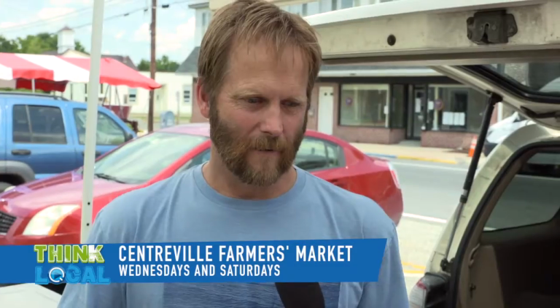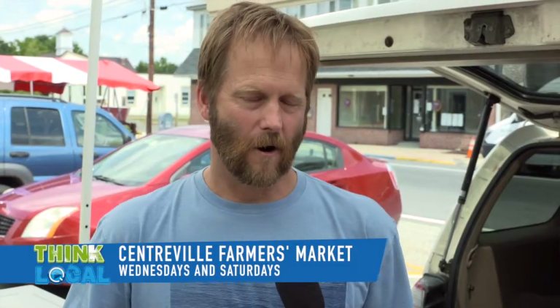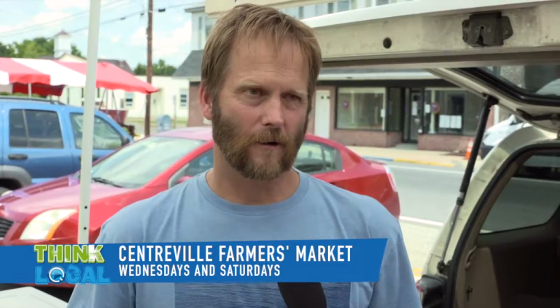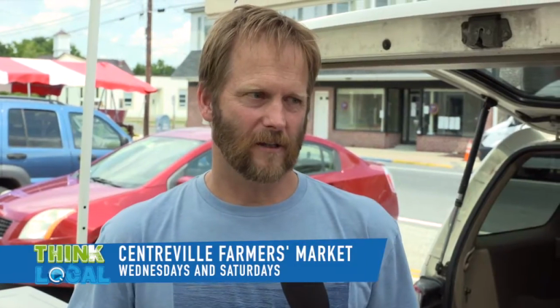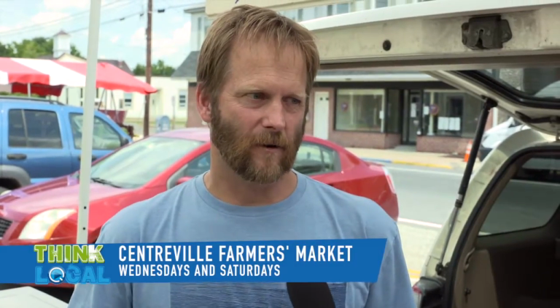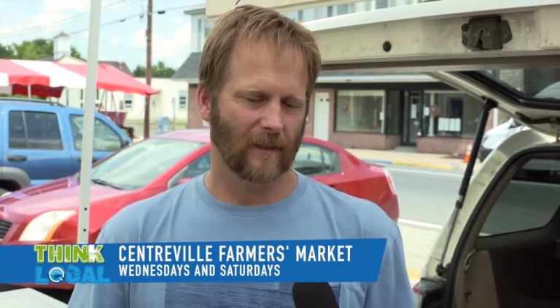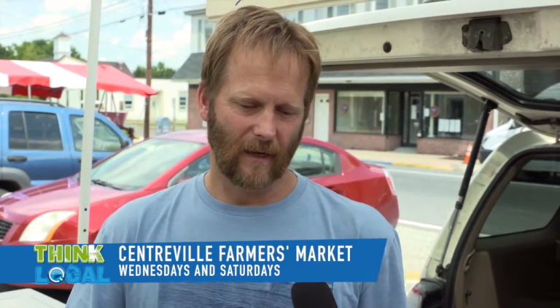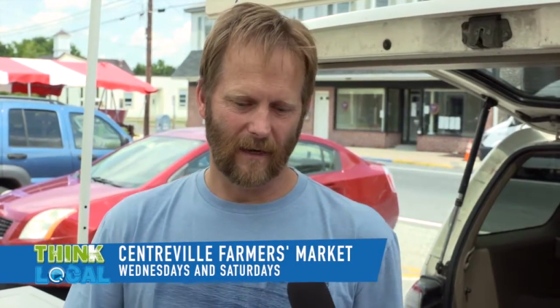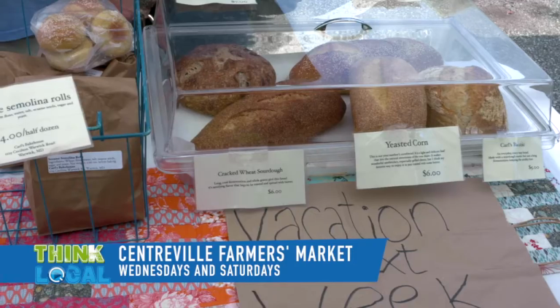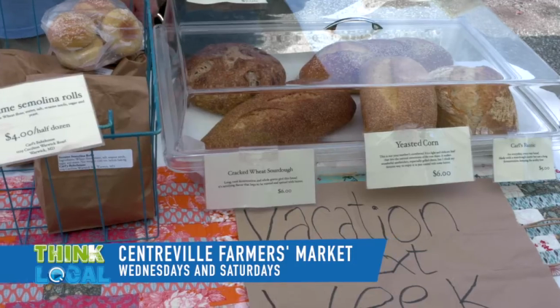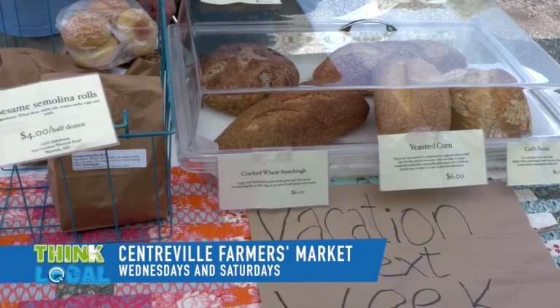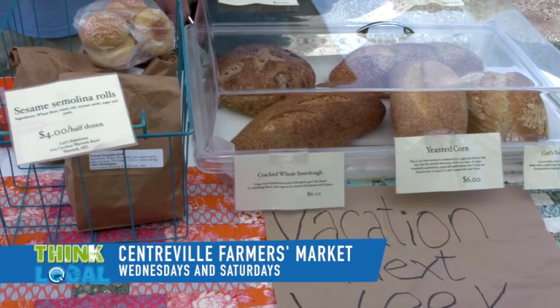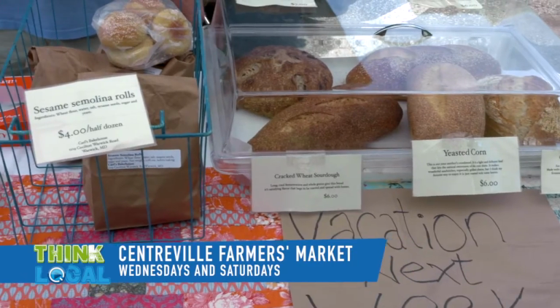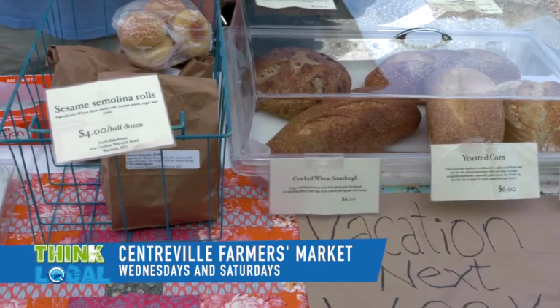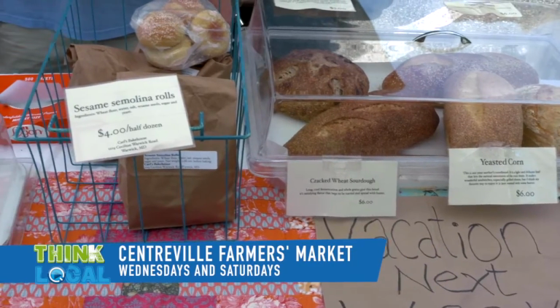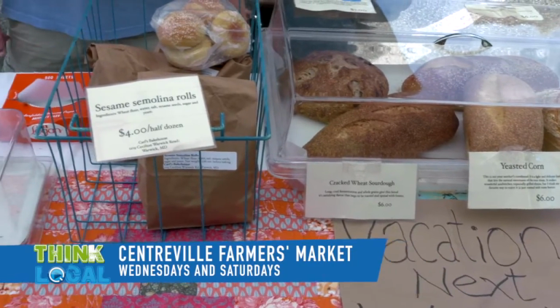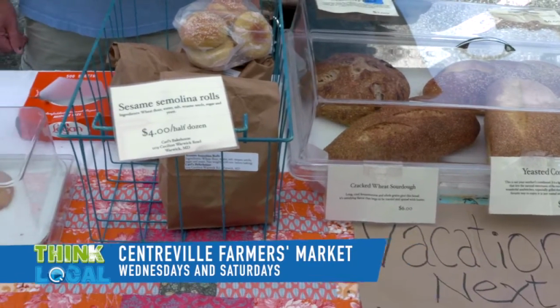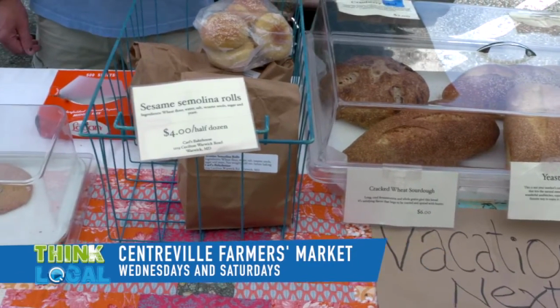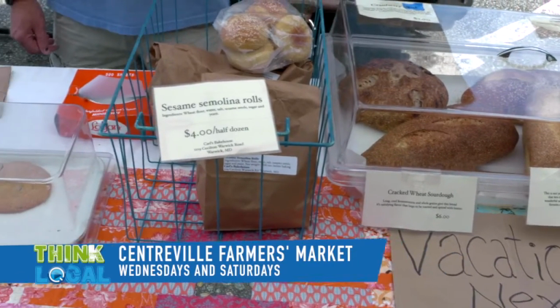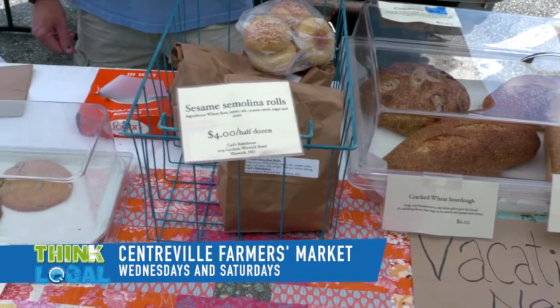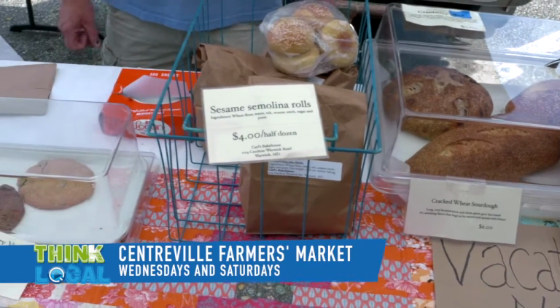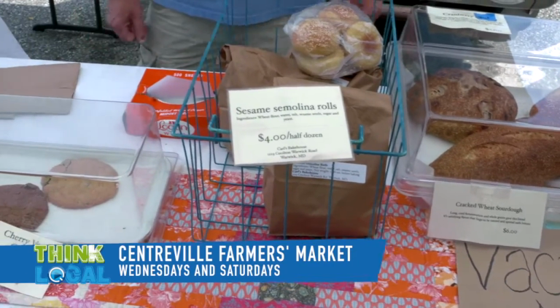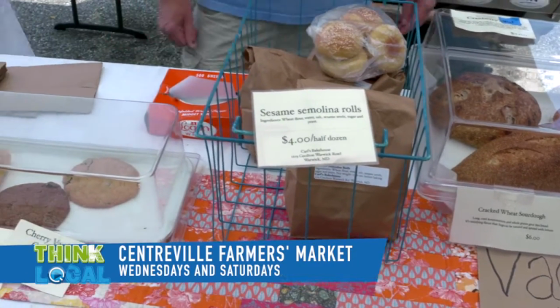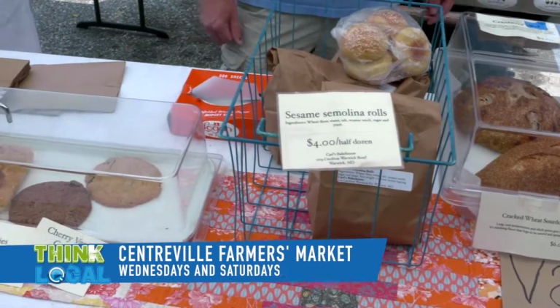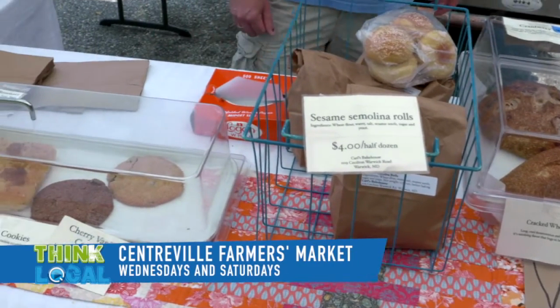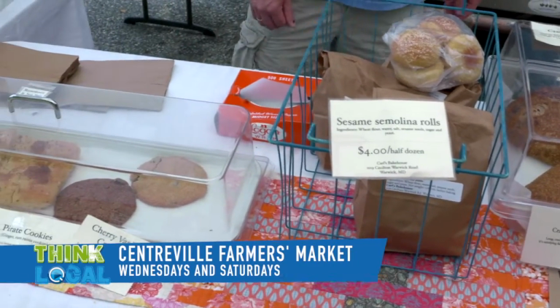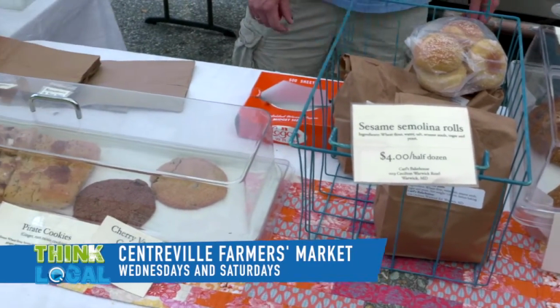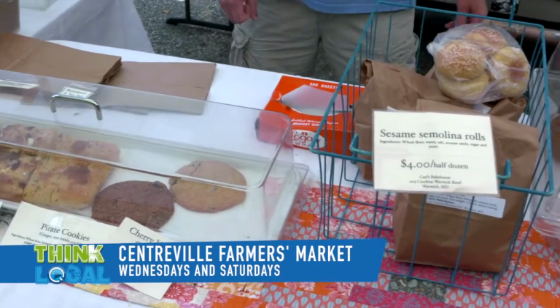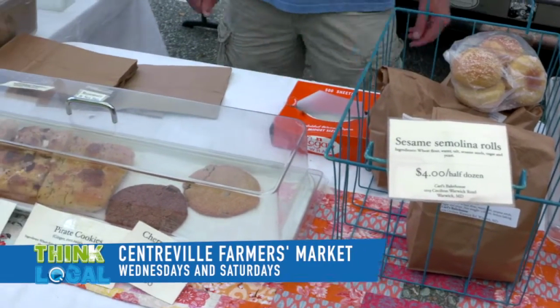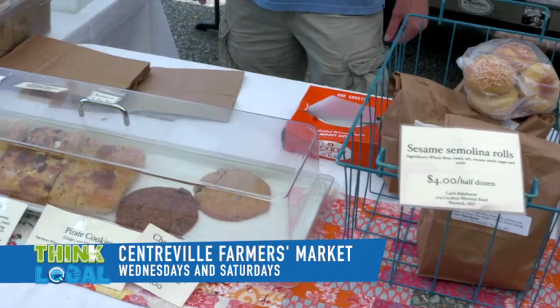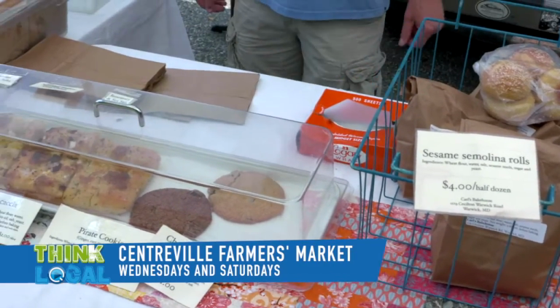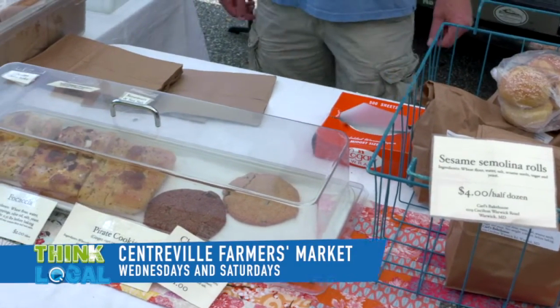I'm Carl Shalman, and I'm a baker. I bring bread, scones, cookies, and focaccia.